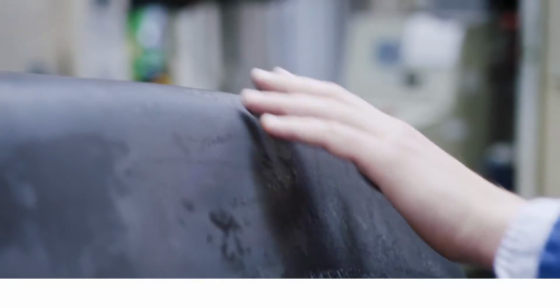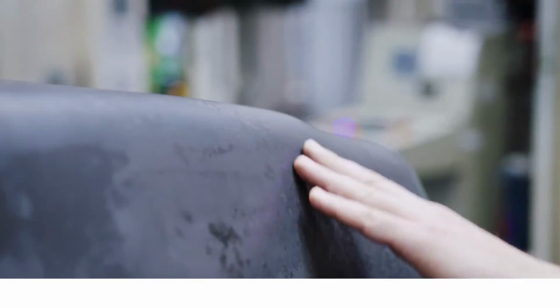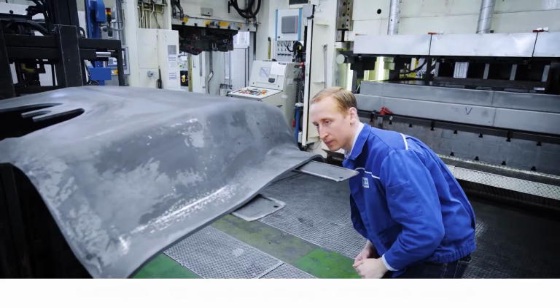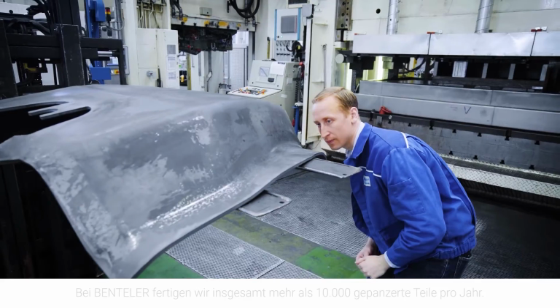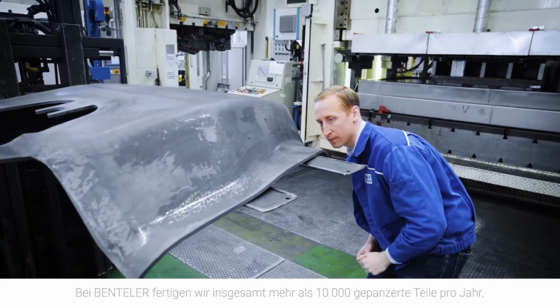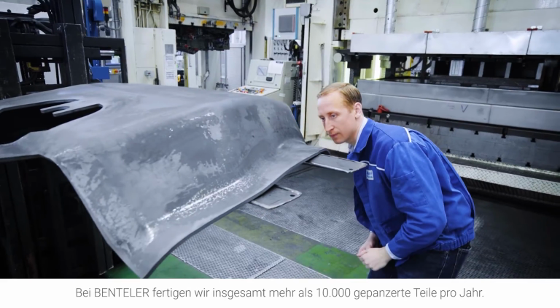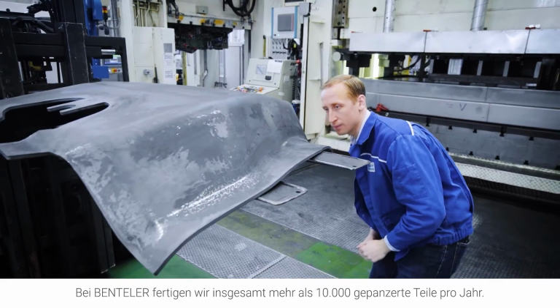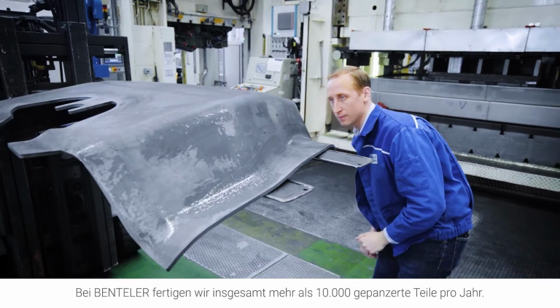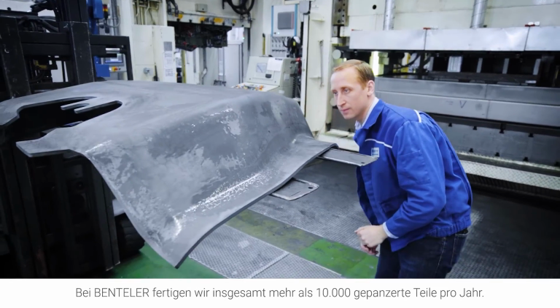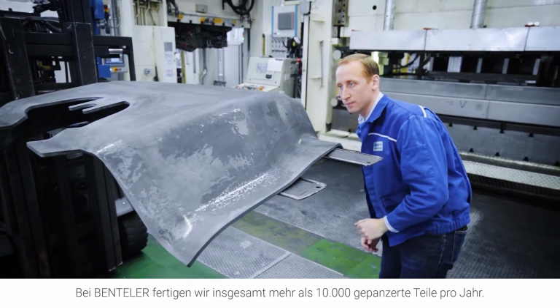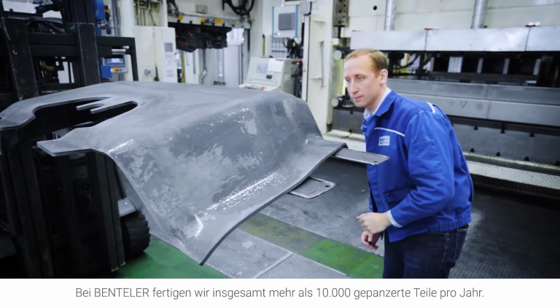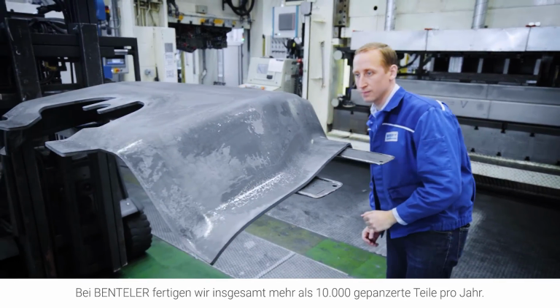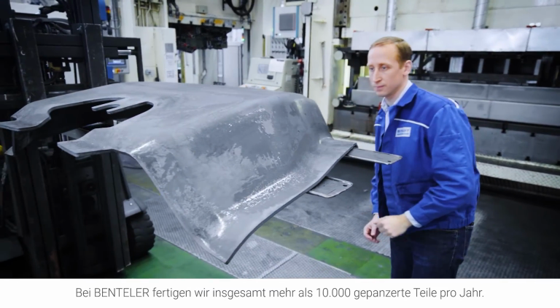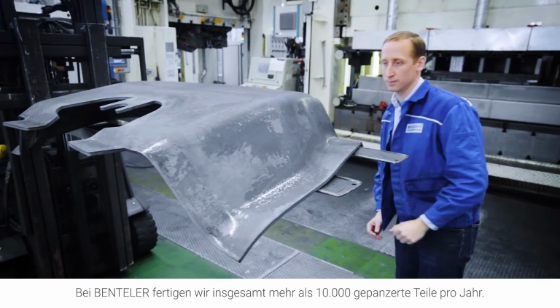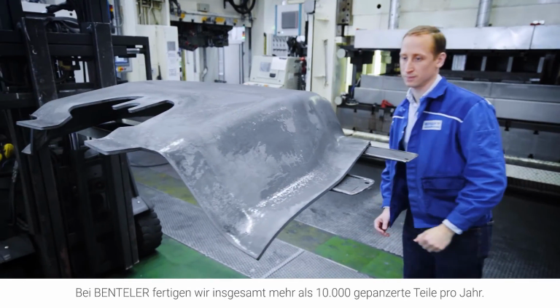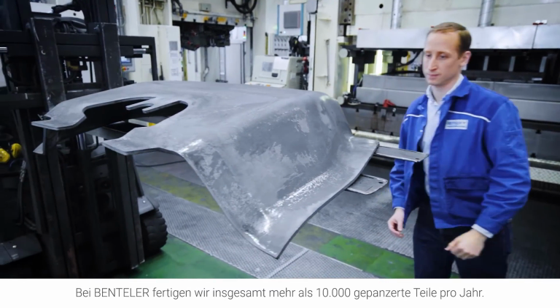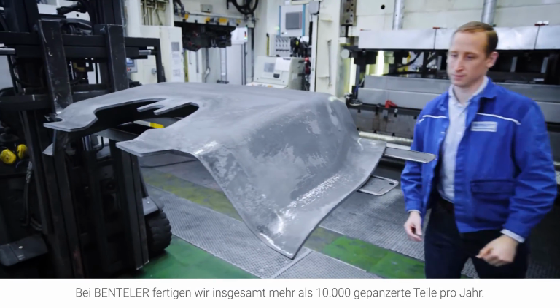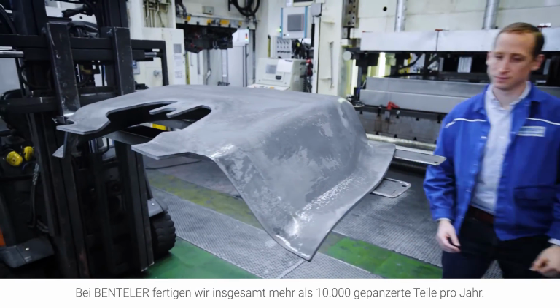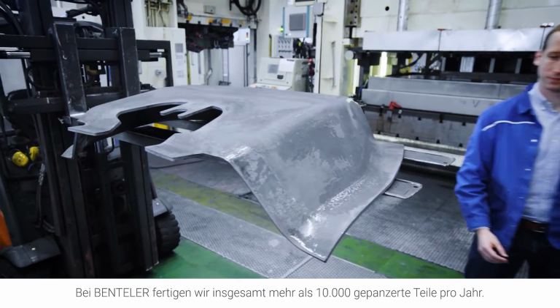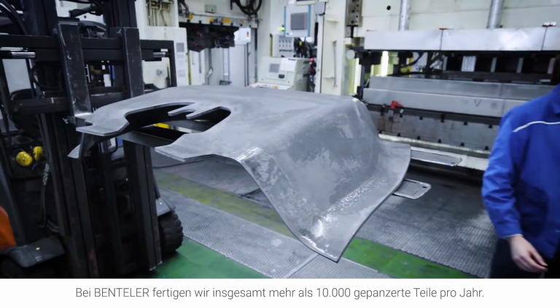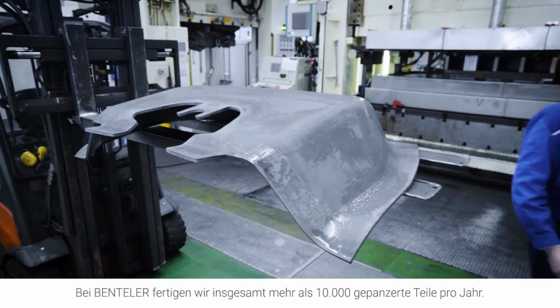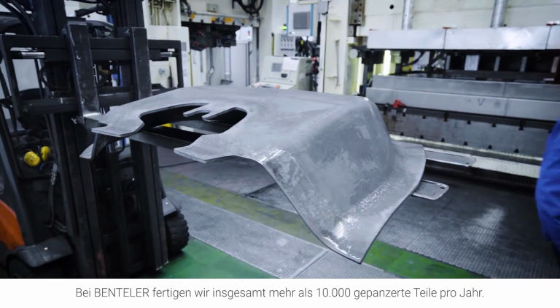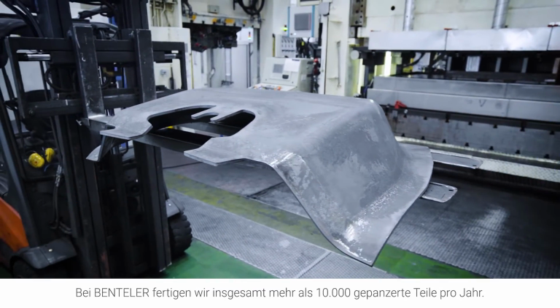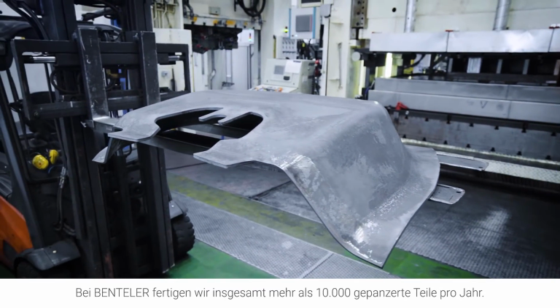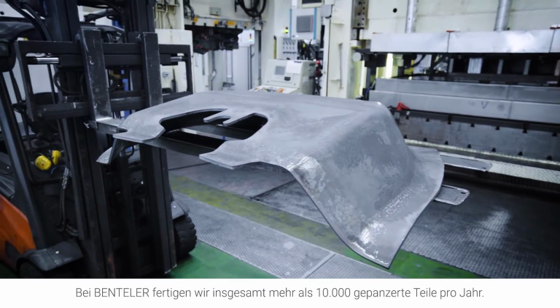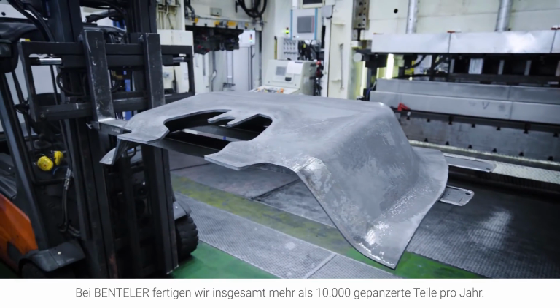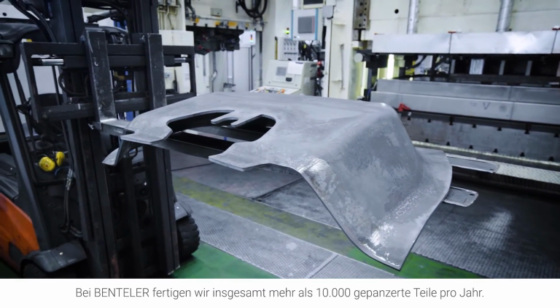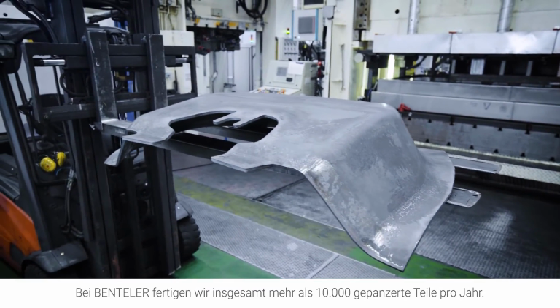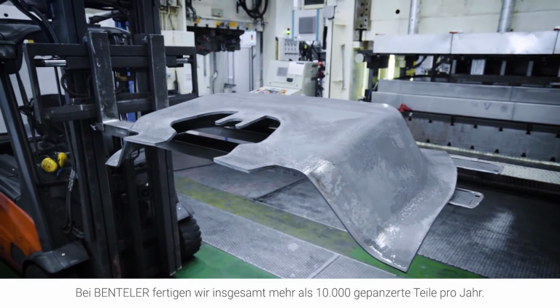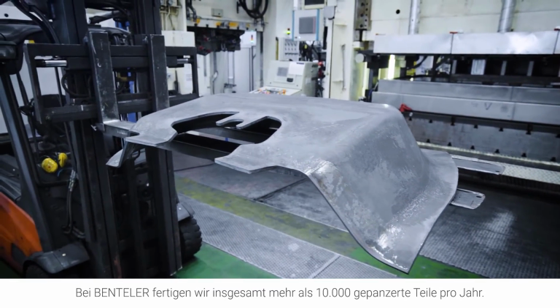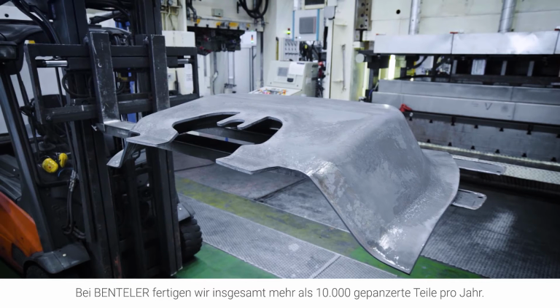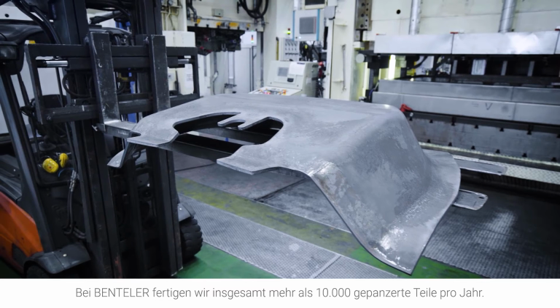In total, we form more than 10,000 armor parts per year at Benteler.